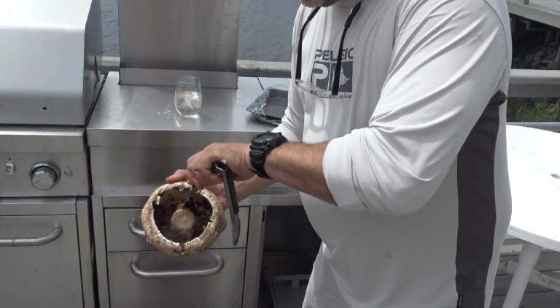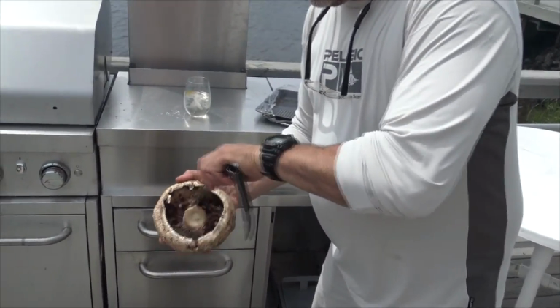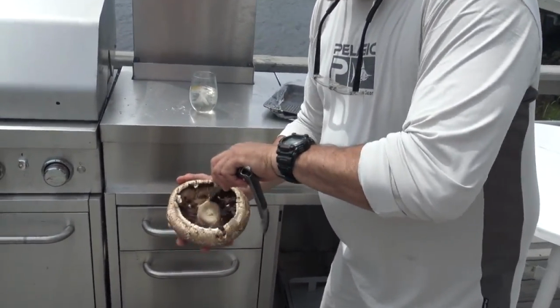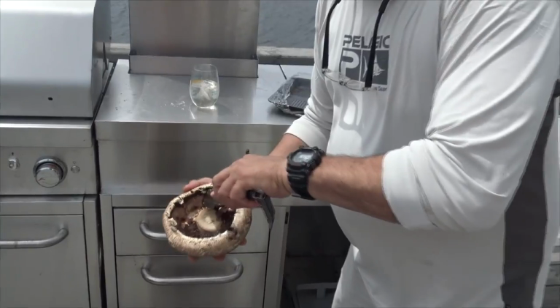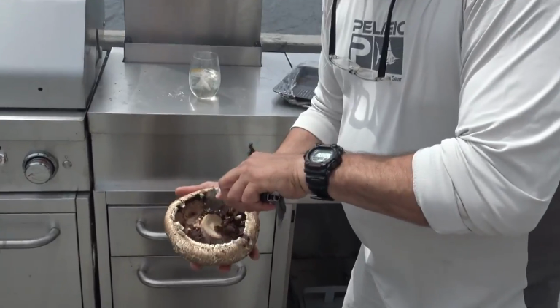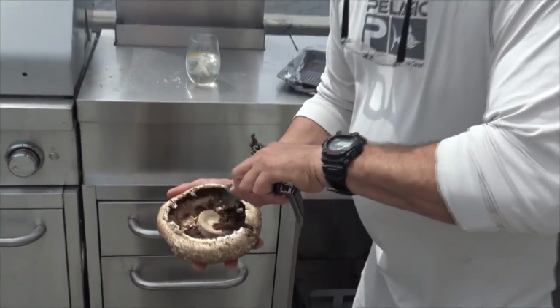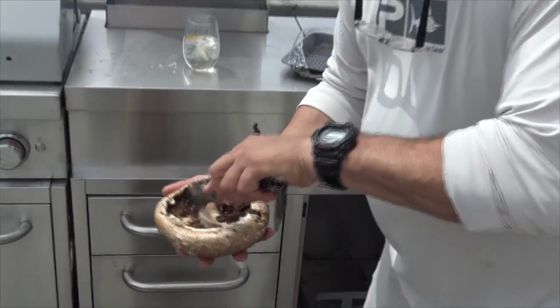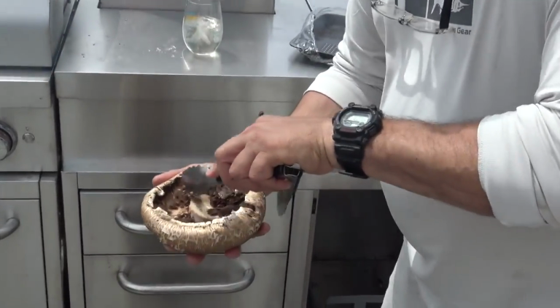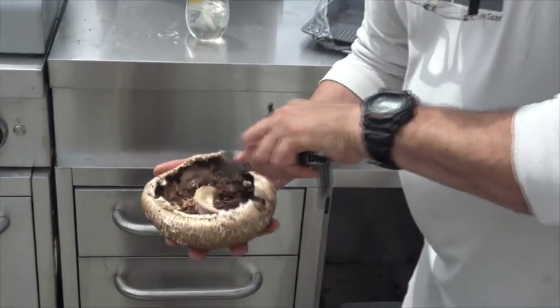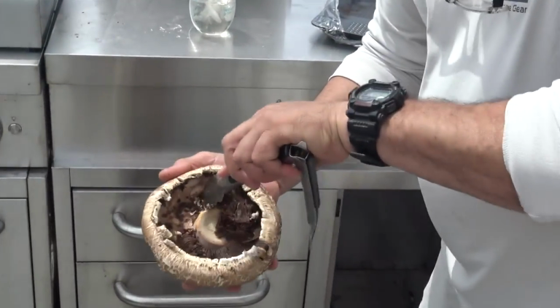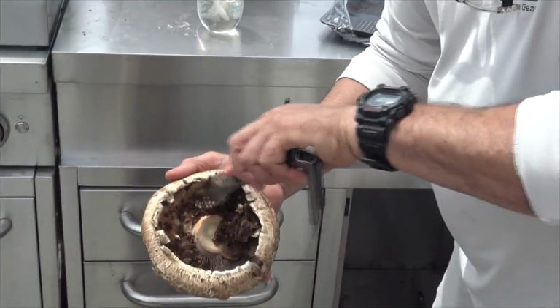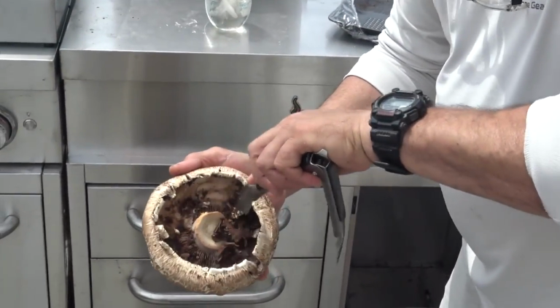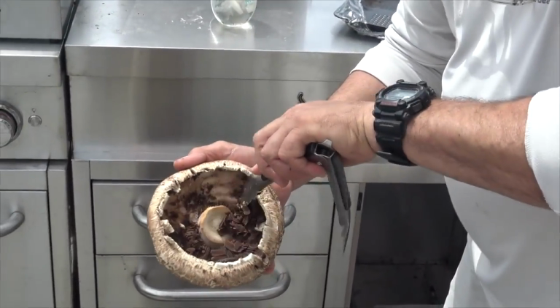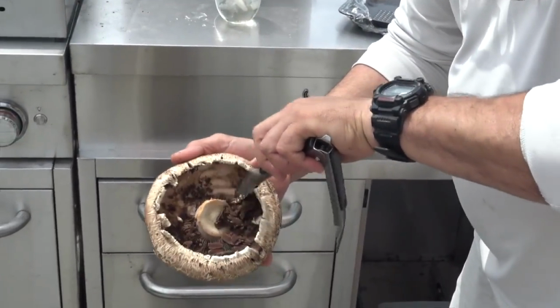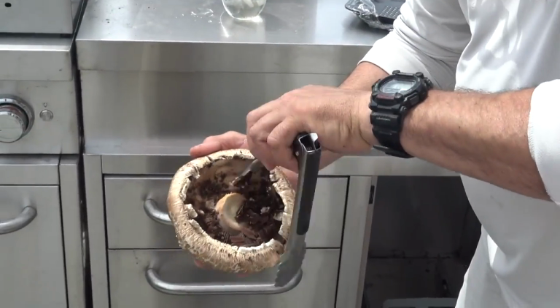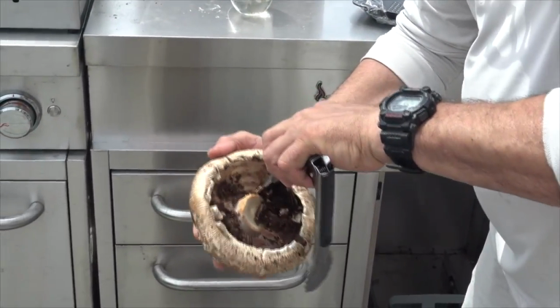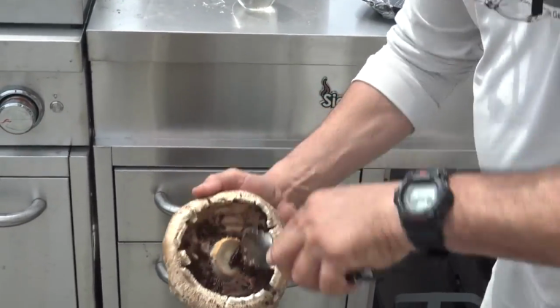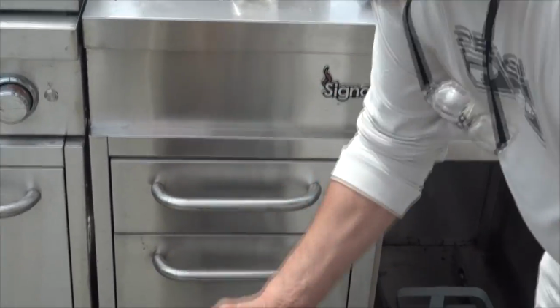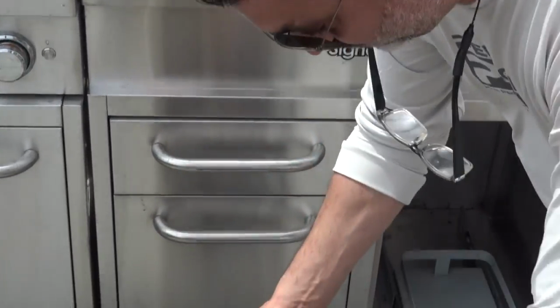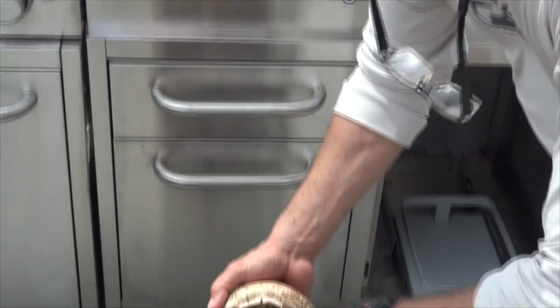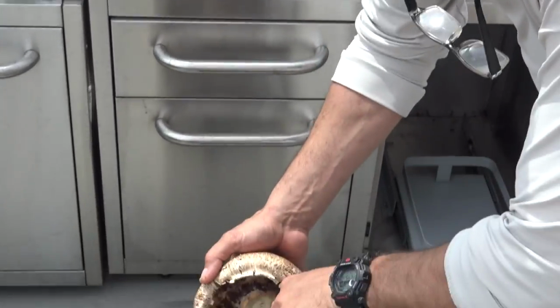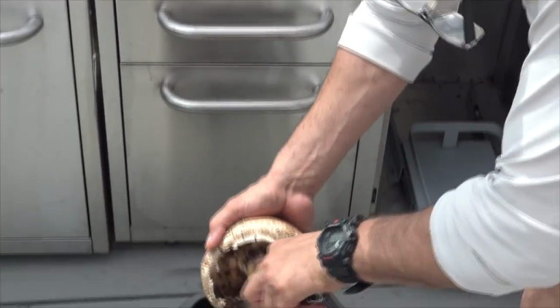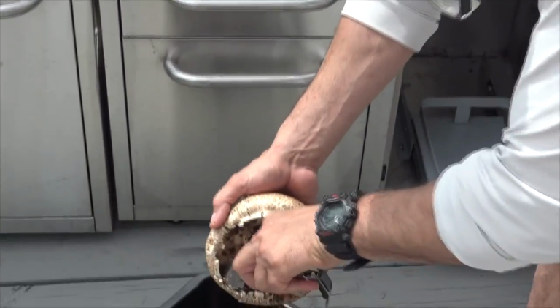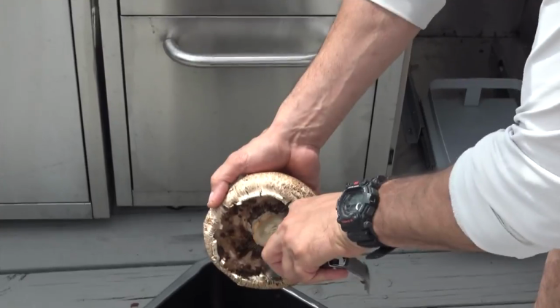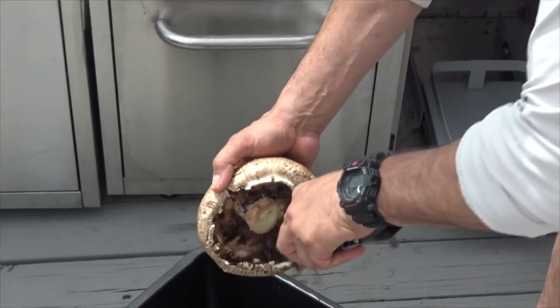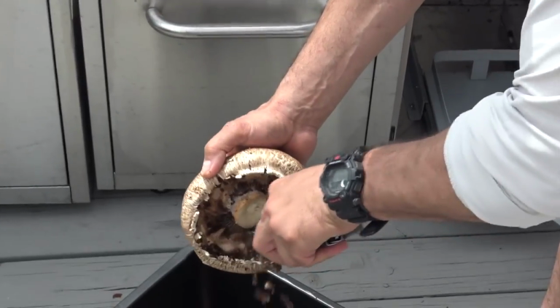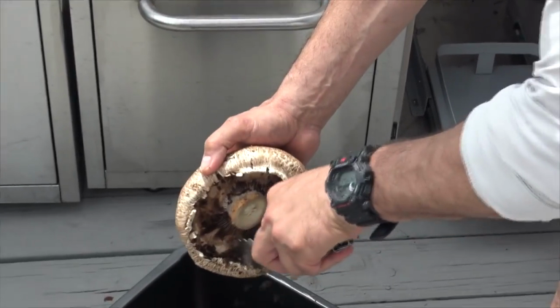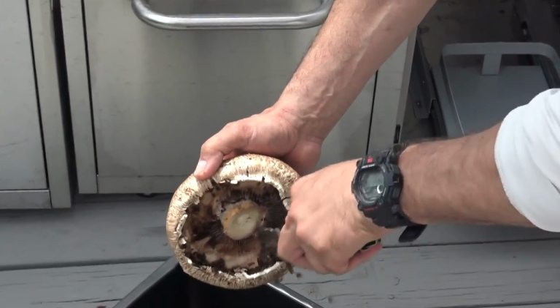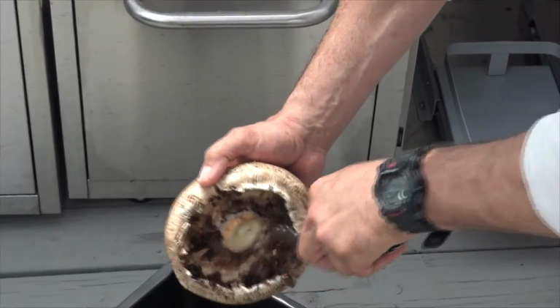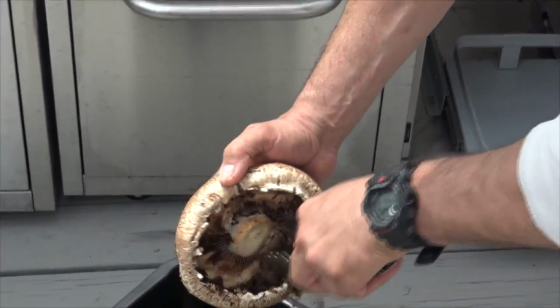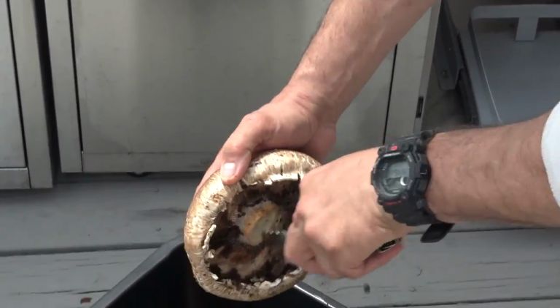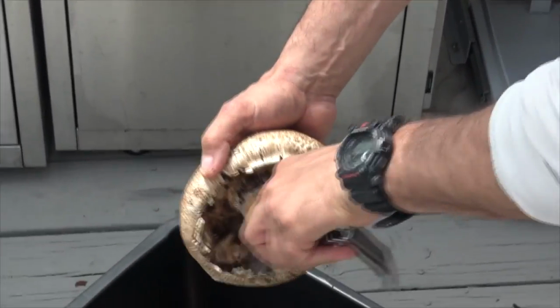It's done through horticulture, not through some bad scientist gene splicing in a laboratory.